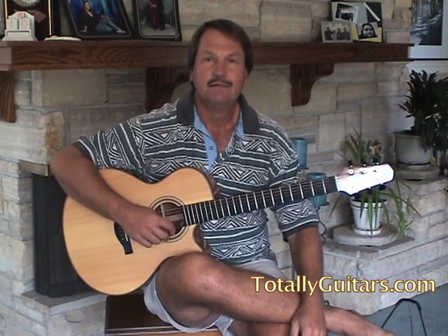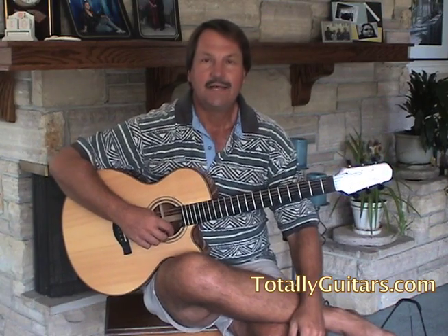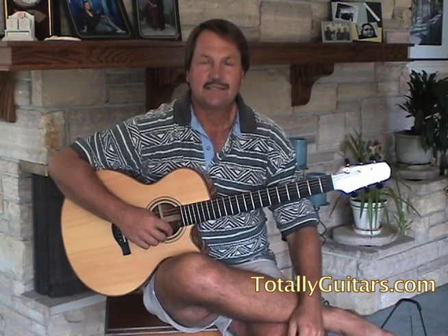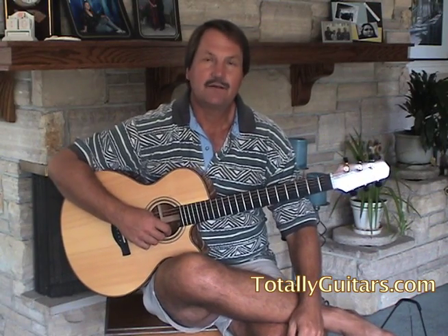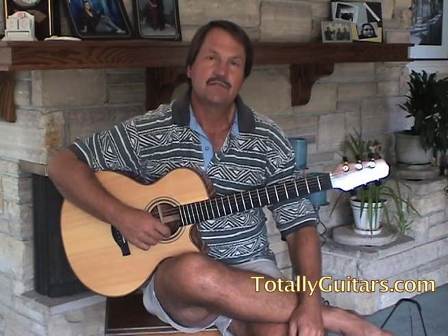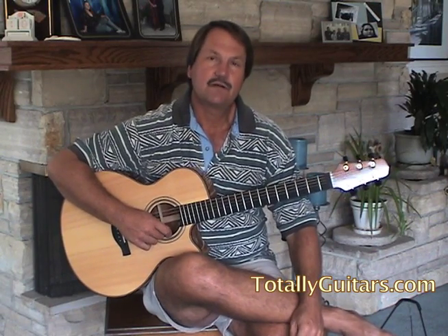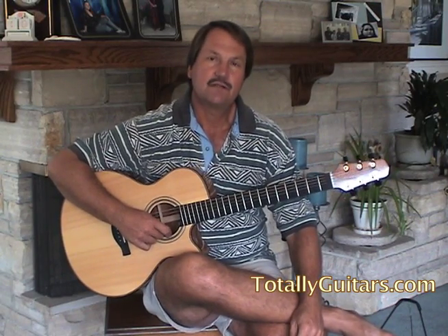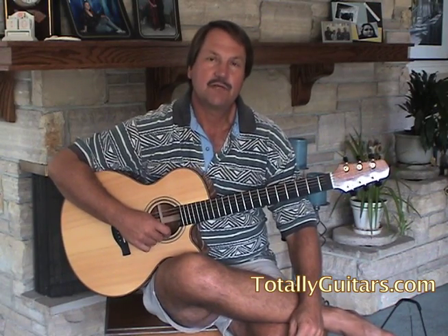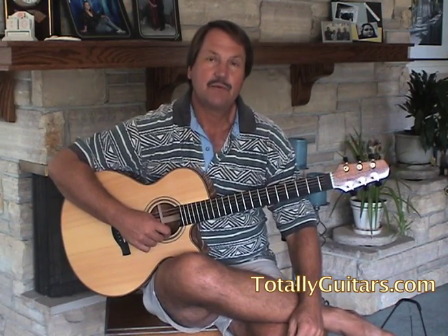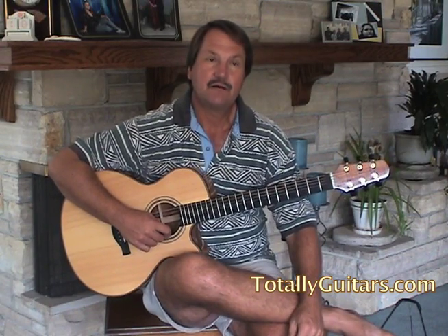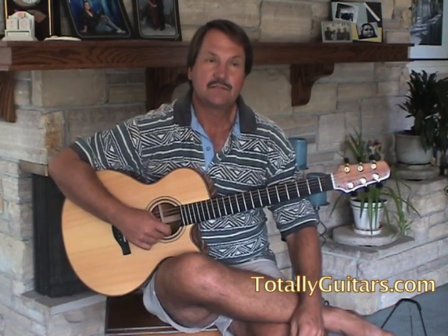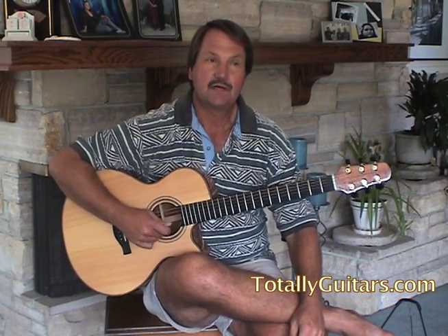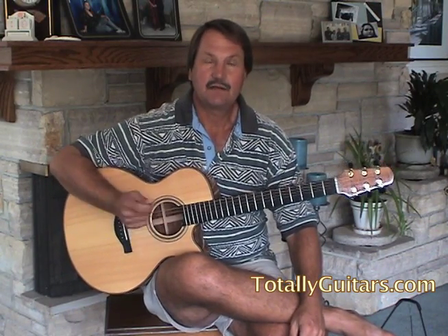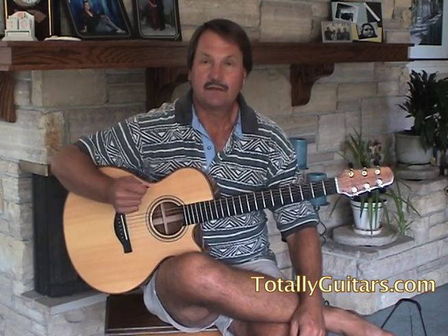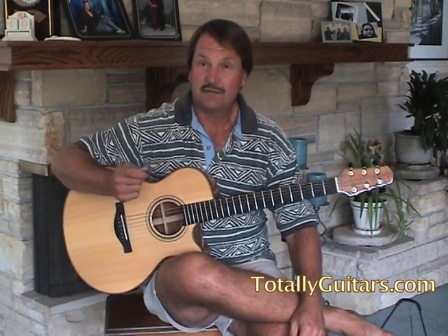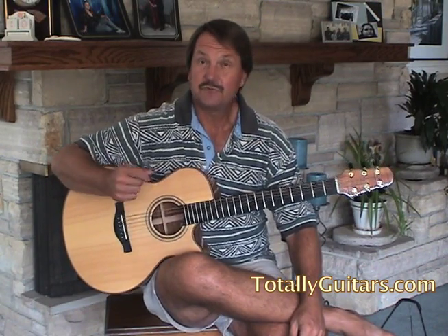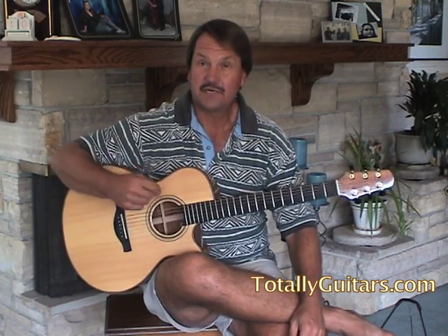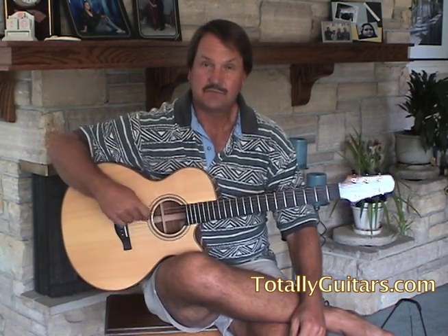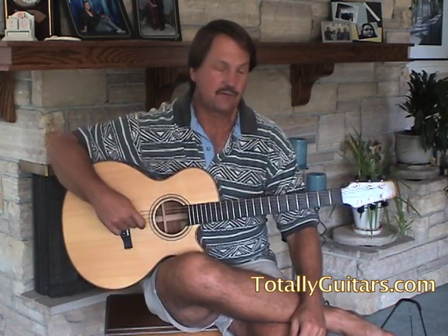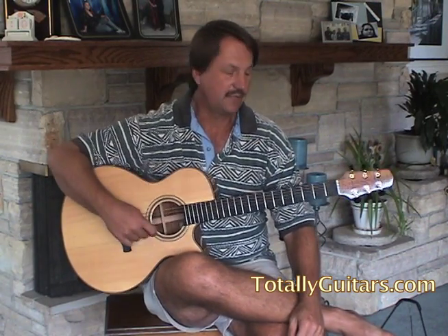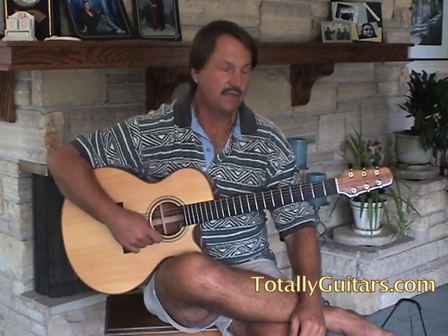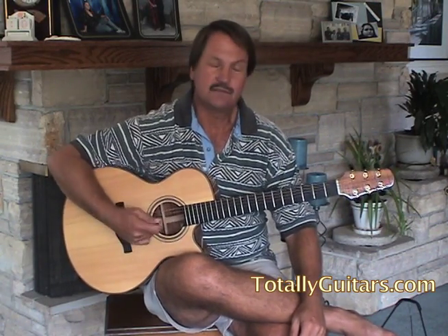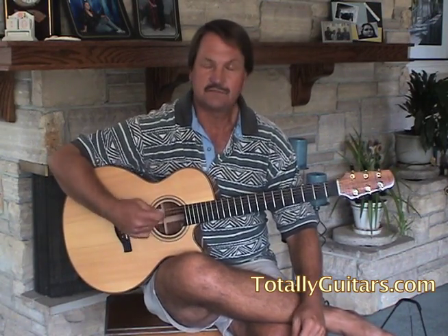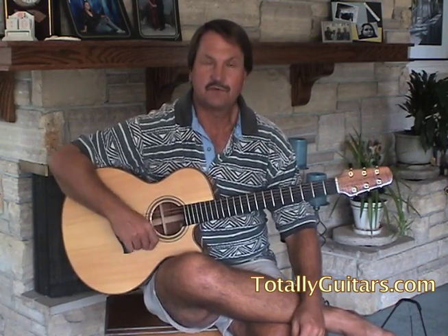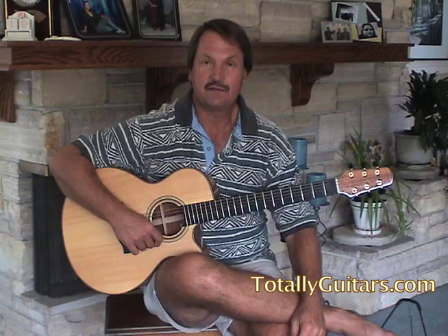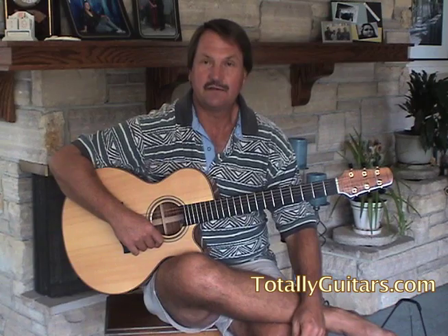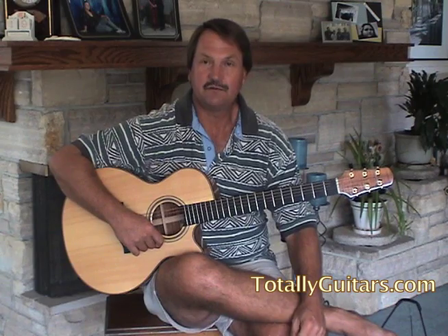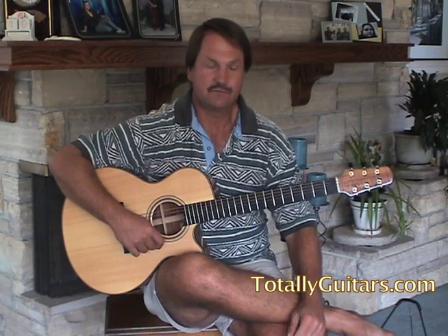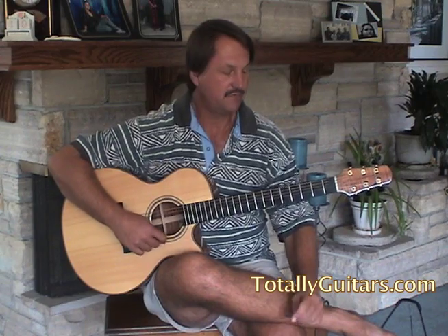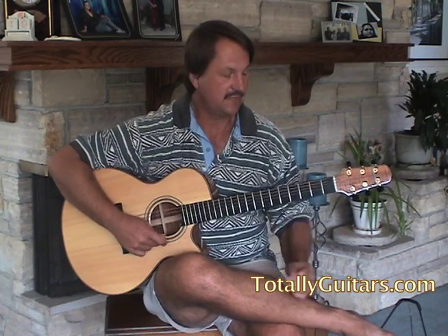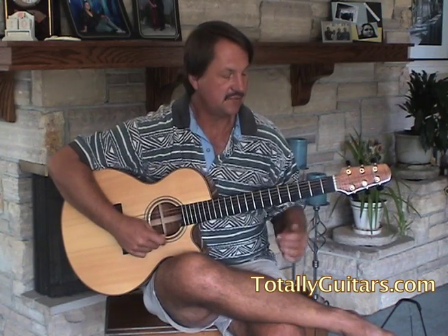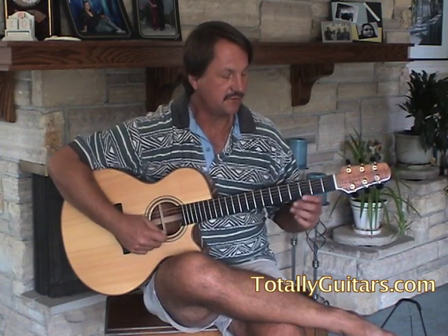Today I want to talk a little bit about country type strumming. This is Friend of the Devil, the Grateful Dead tune.